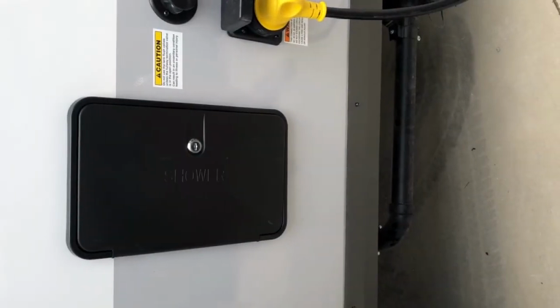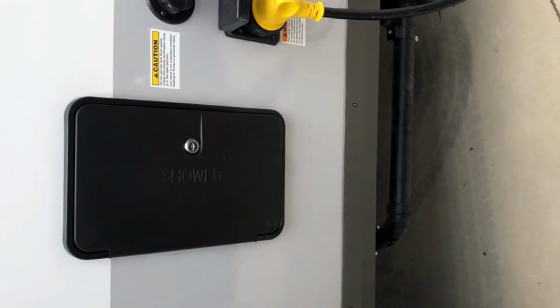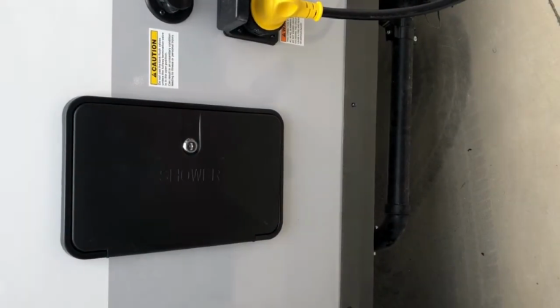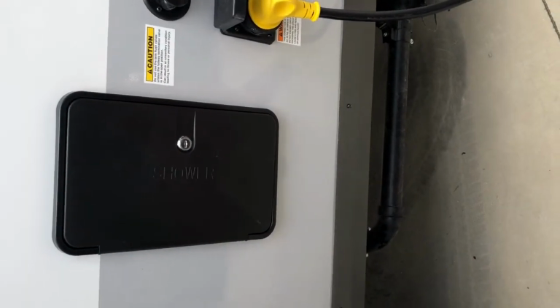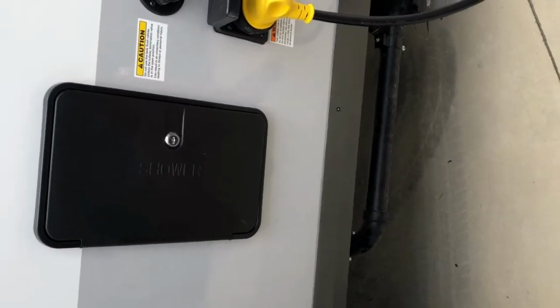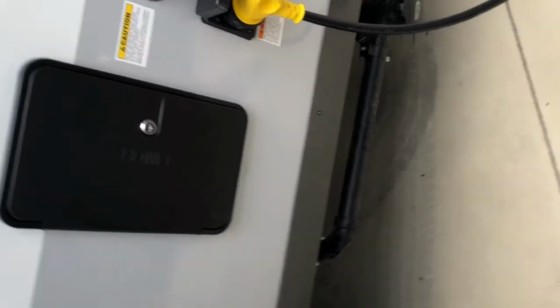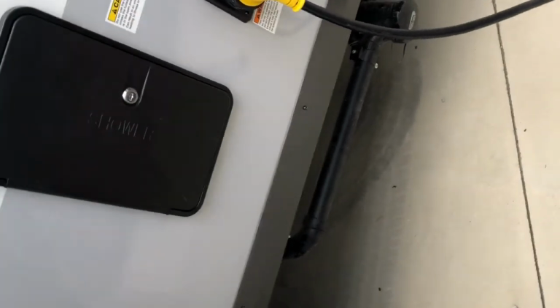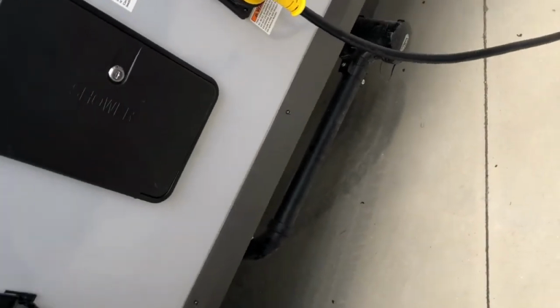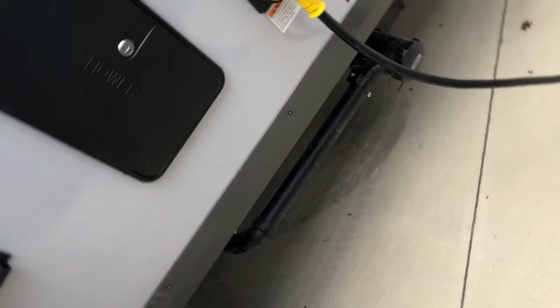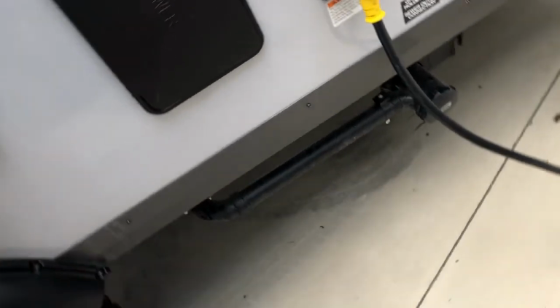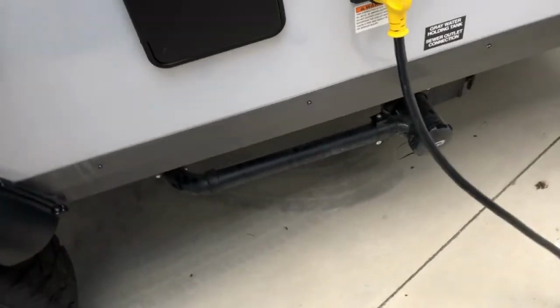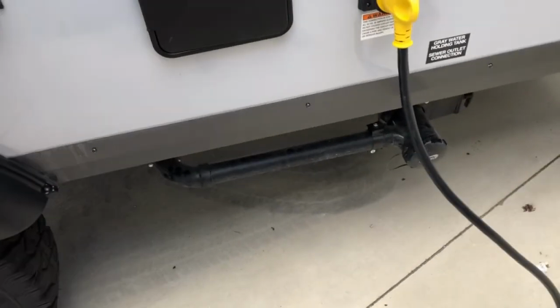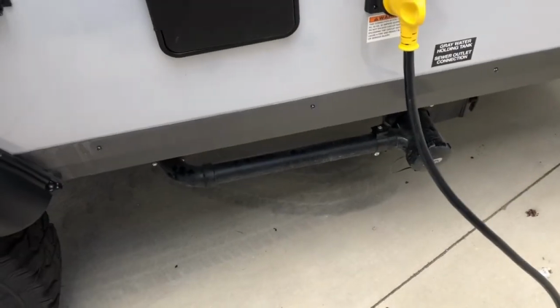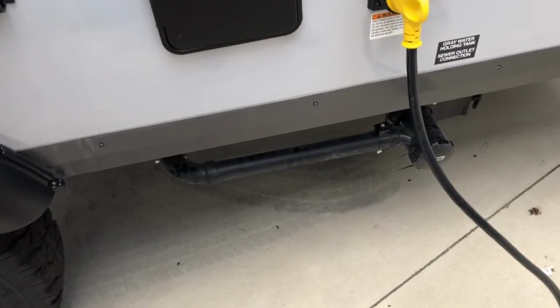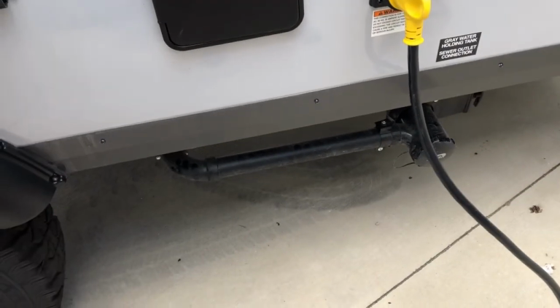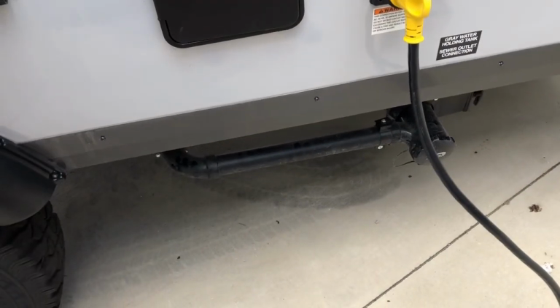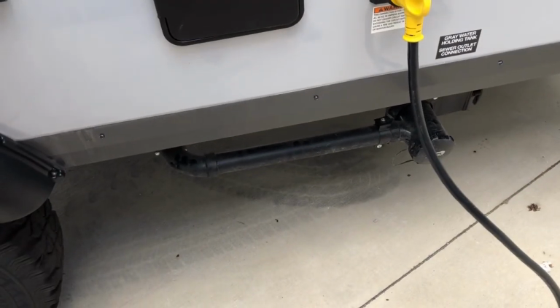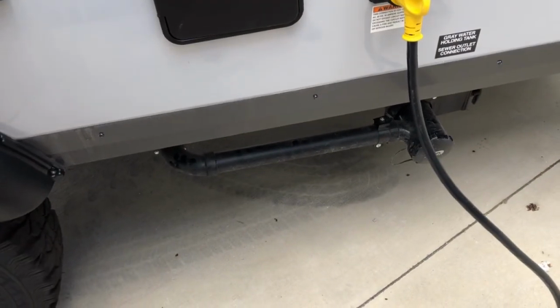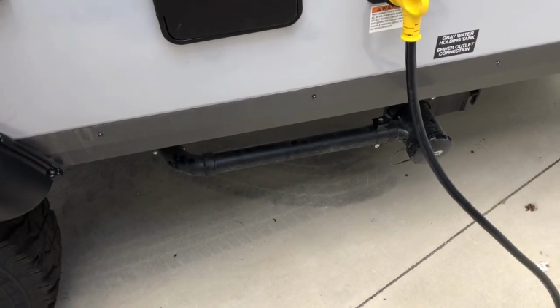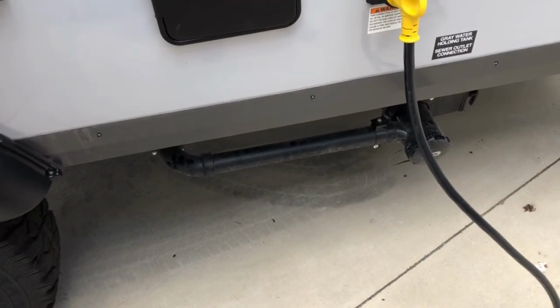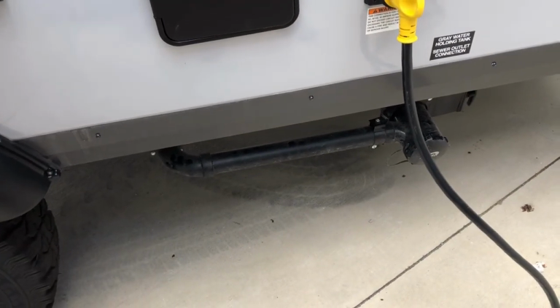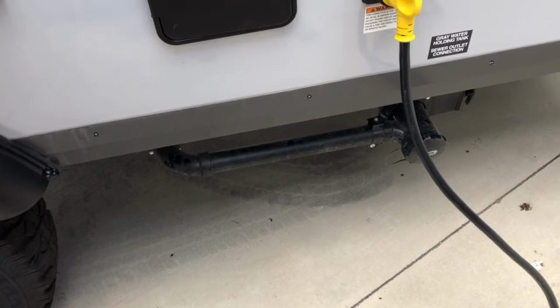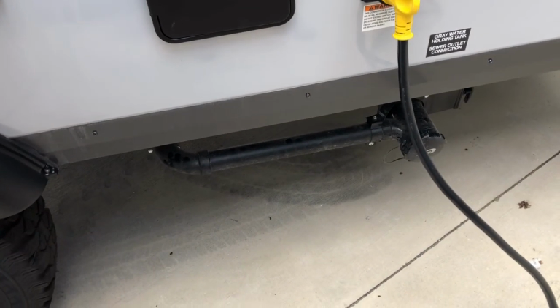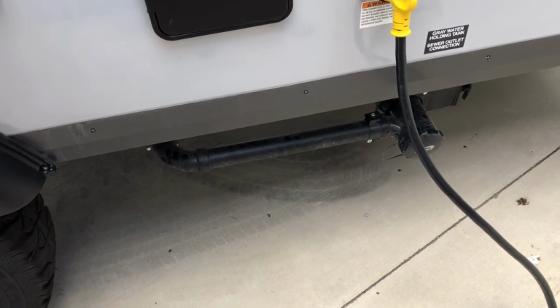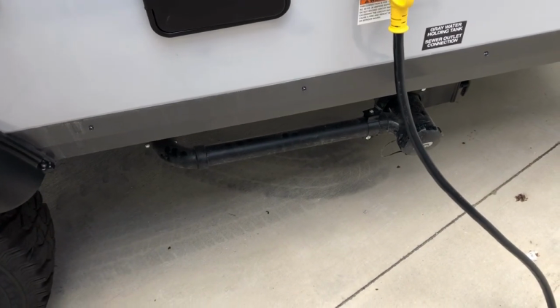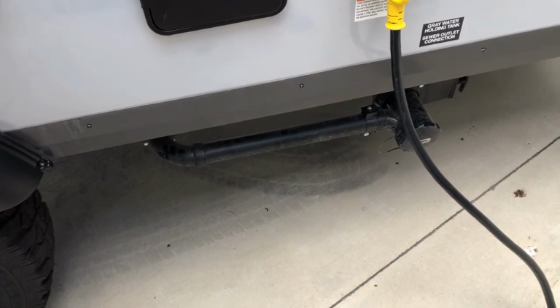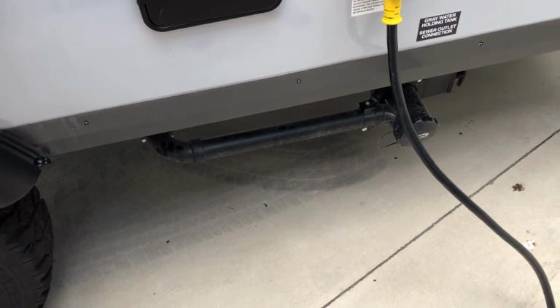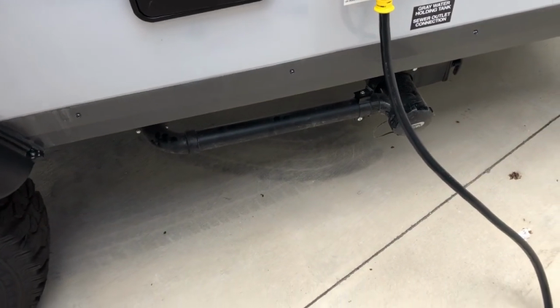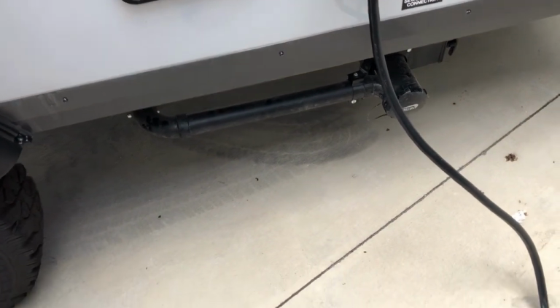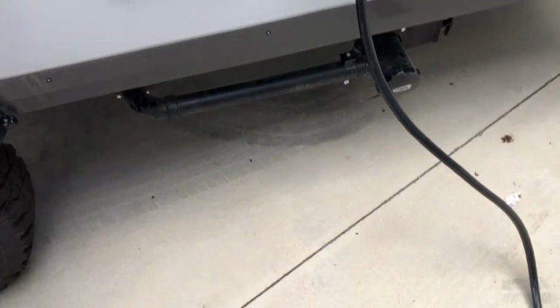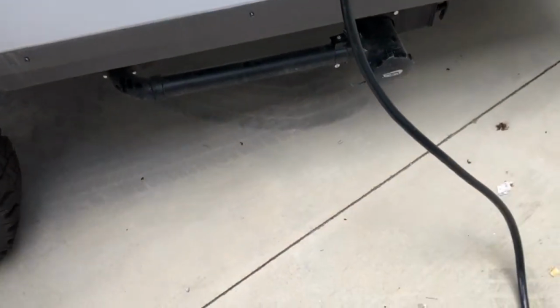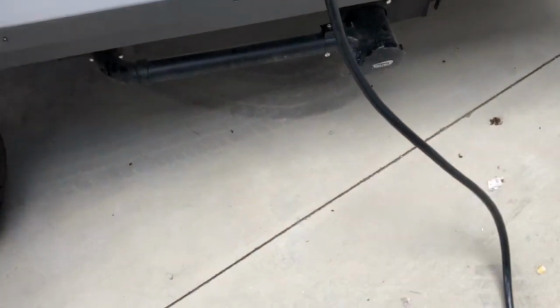There's the outside shower and you have a 30-amp hookup. On the bottom you'll see the gray tank and black tank.